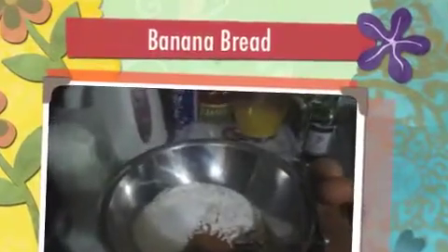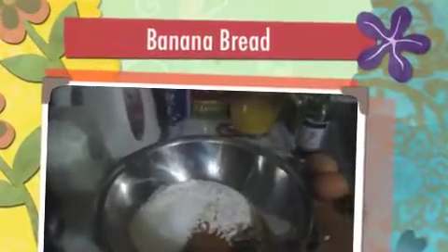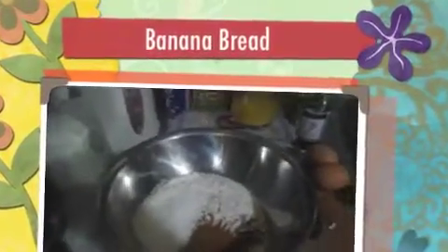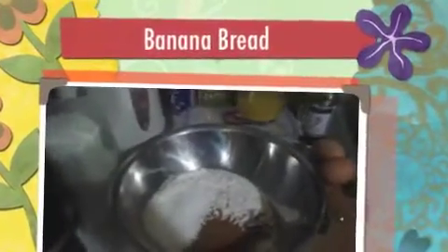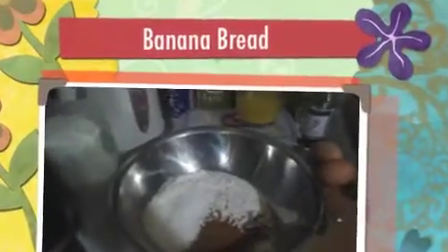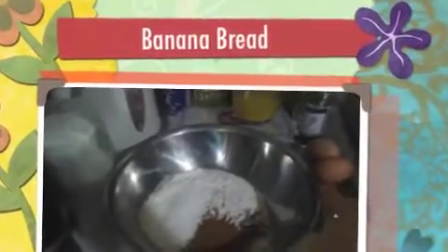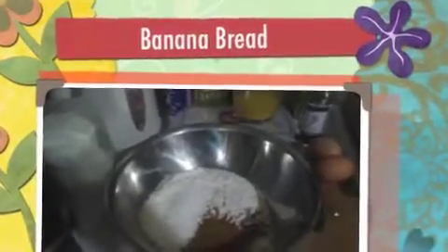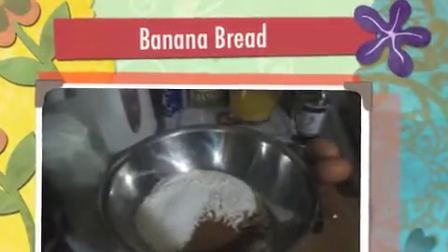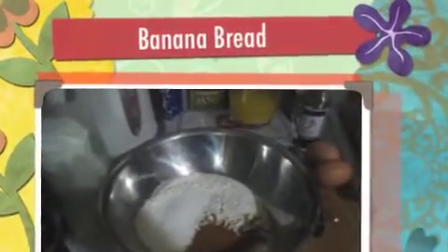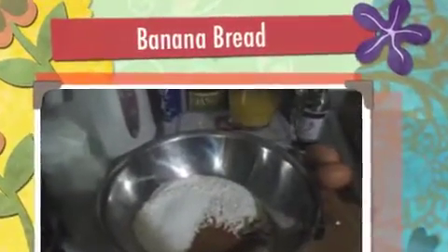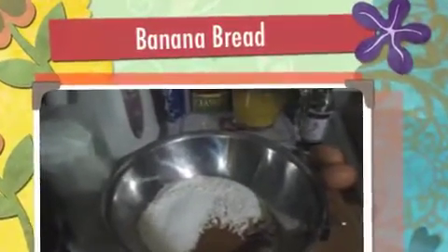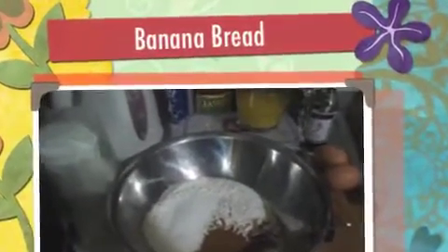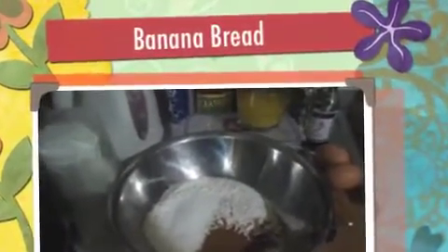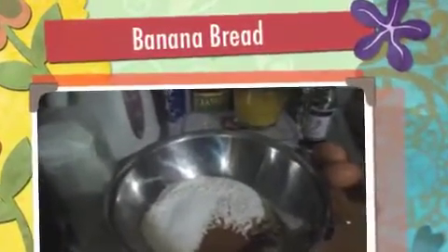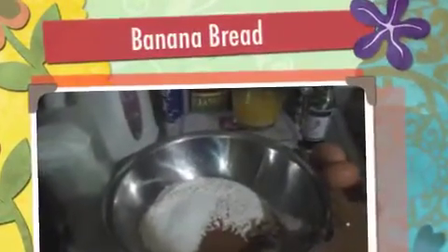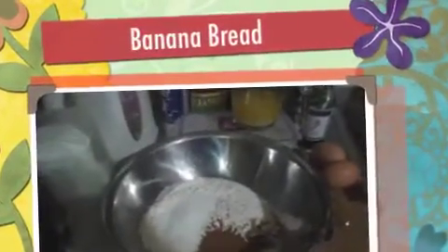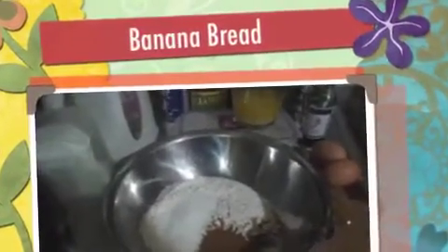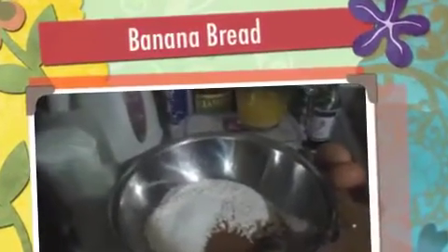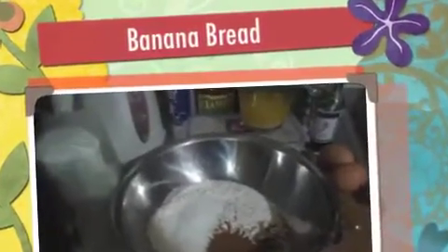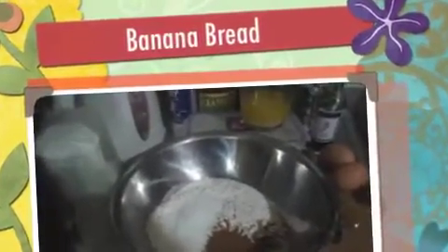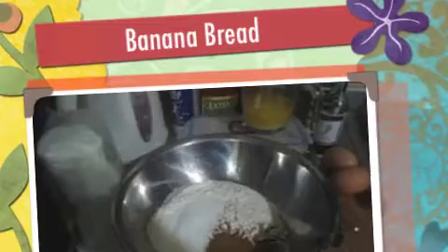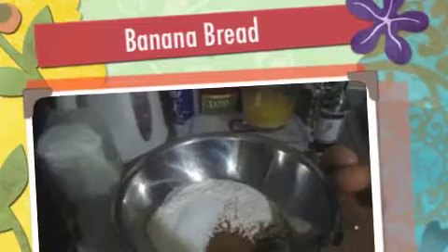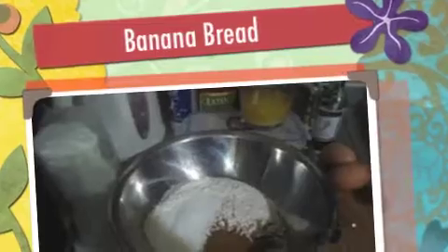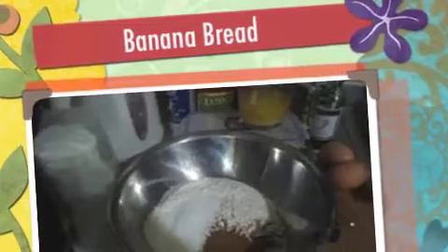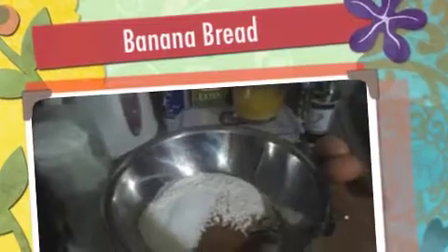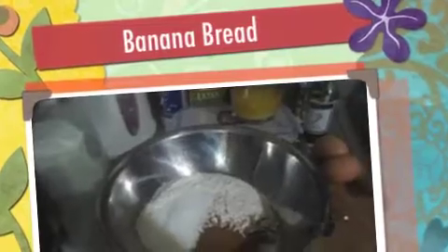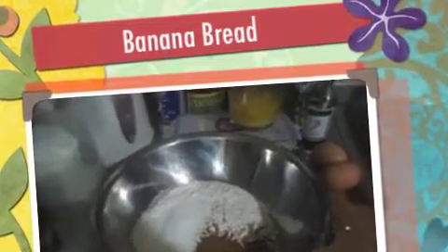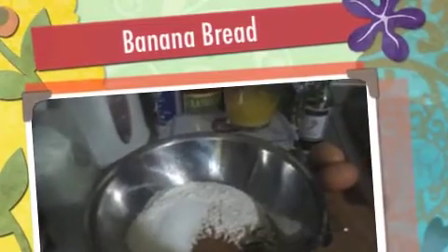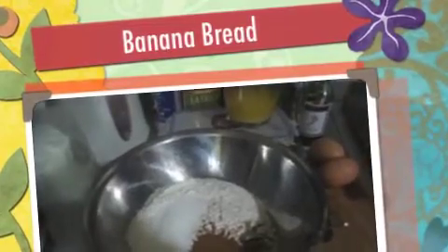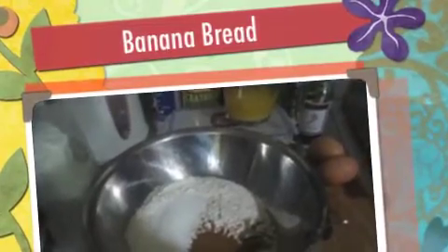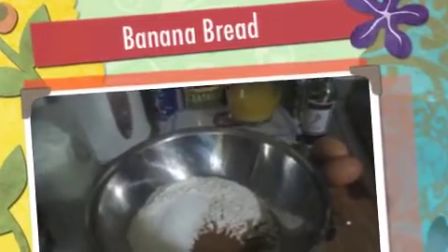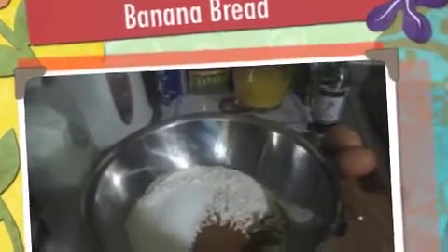Hi everybody, this is Angel. I will be baking banana cake tonight.